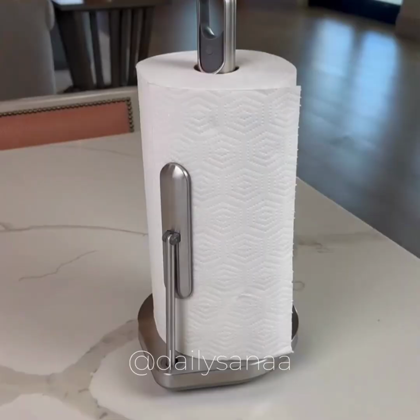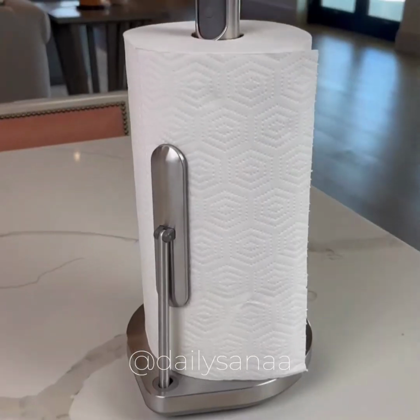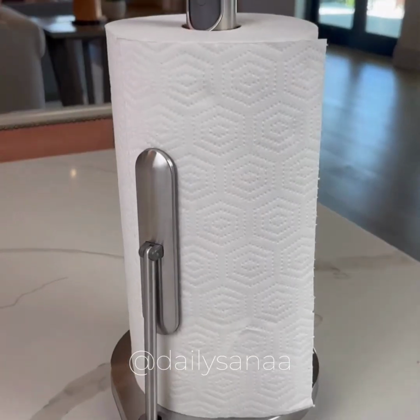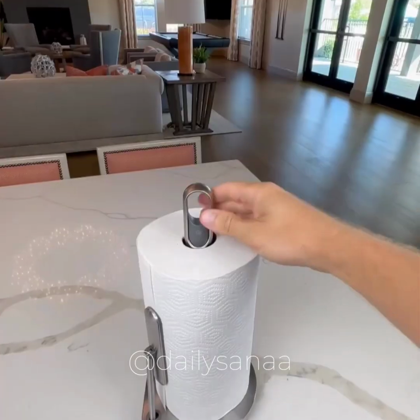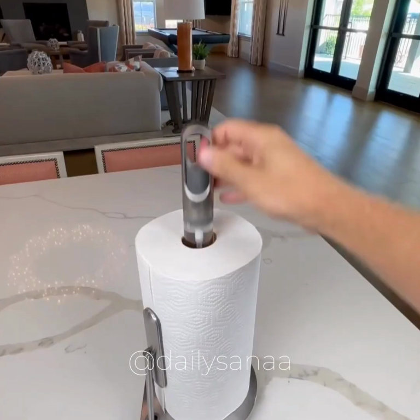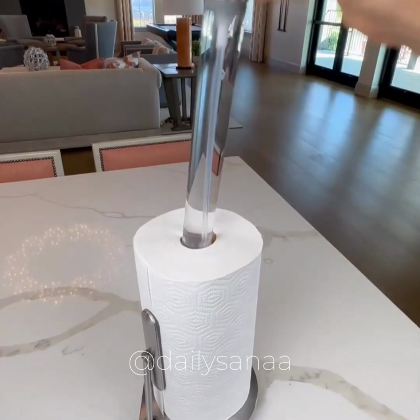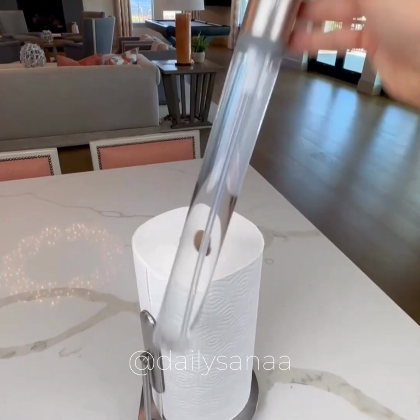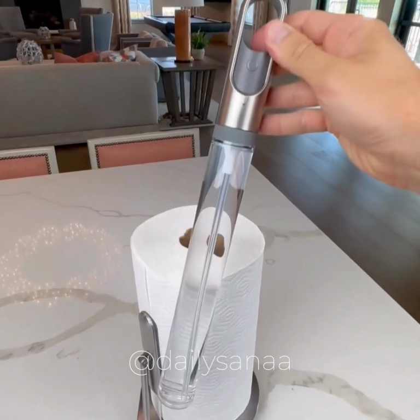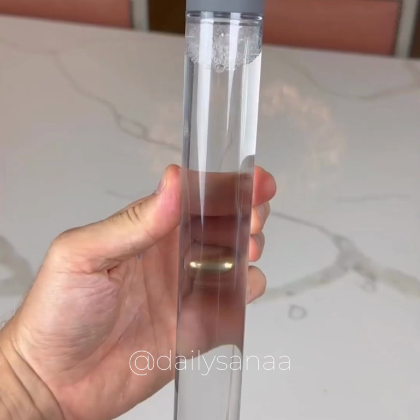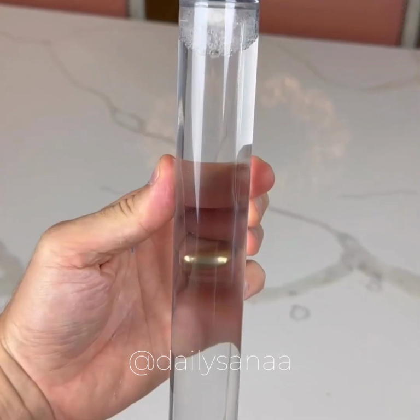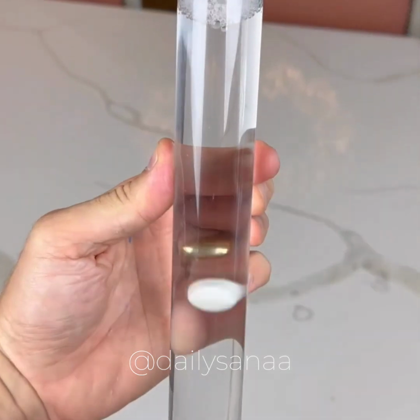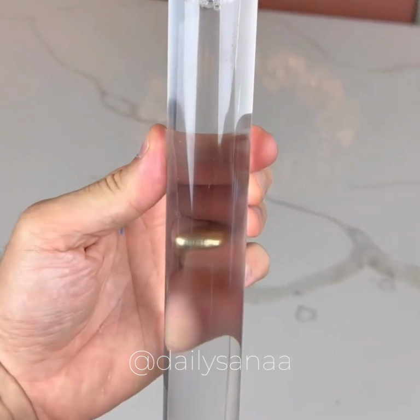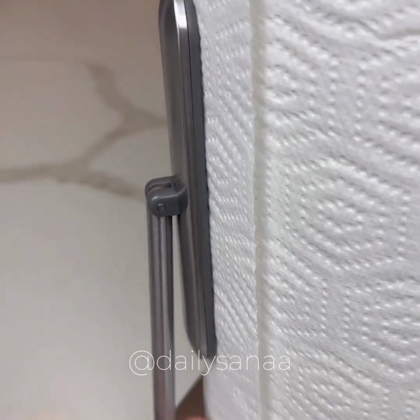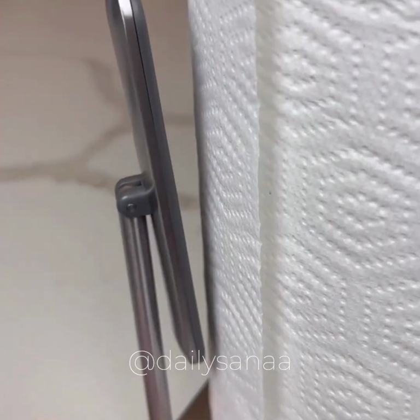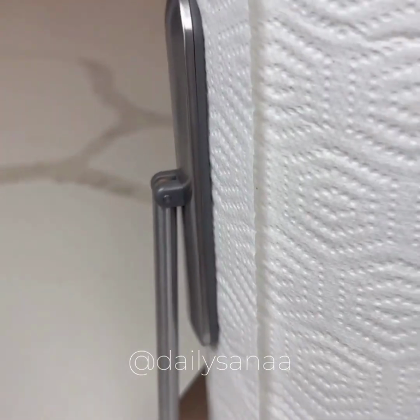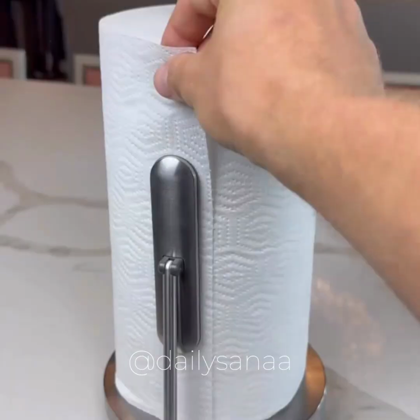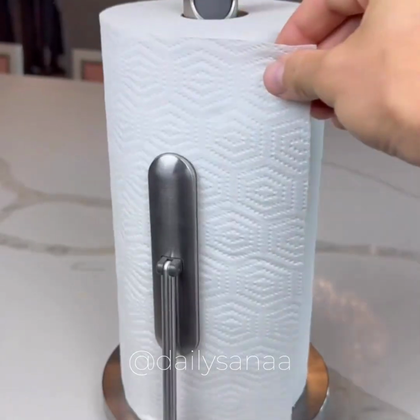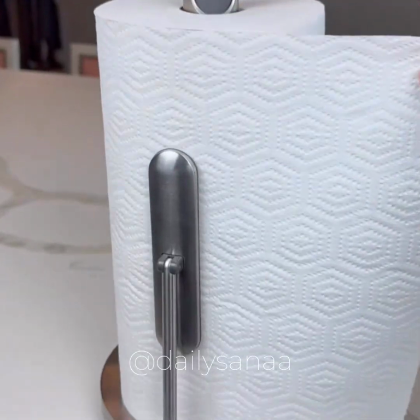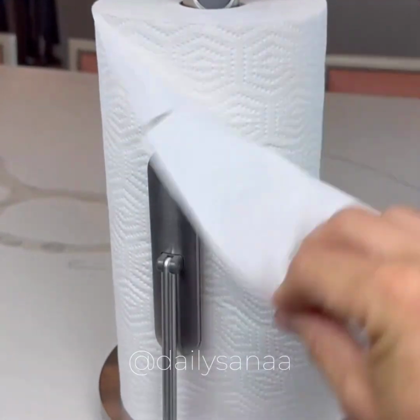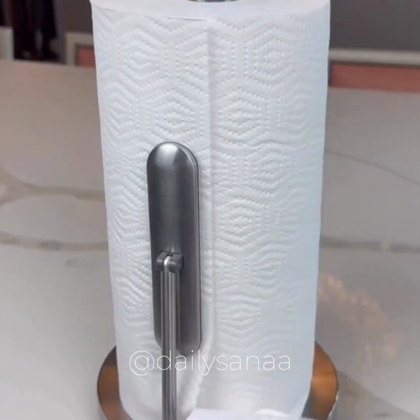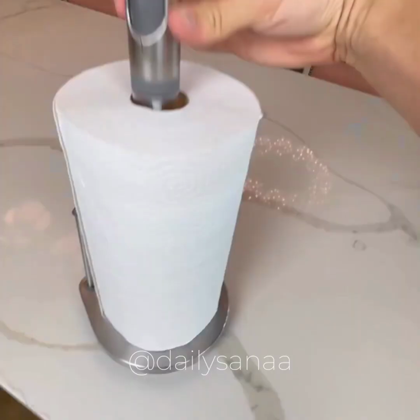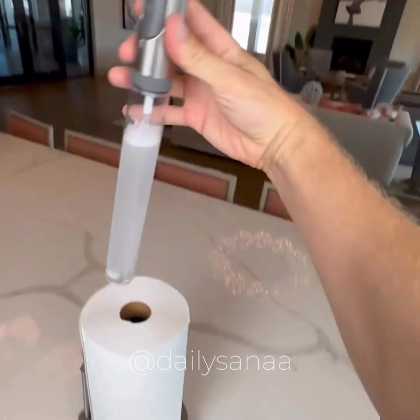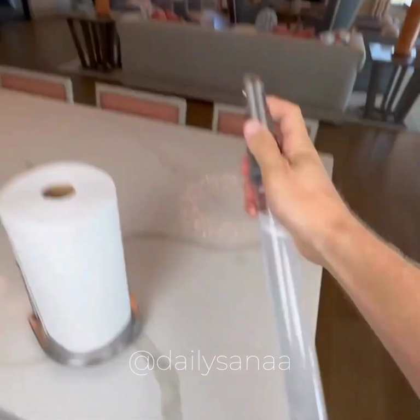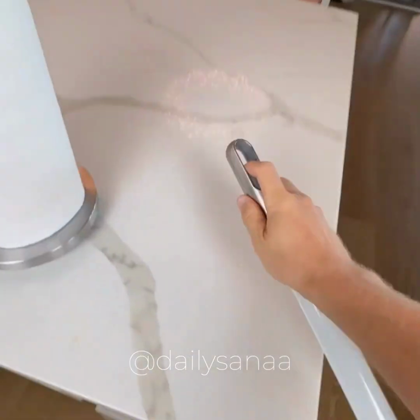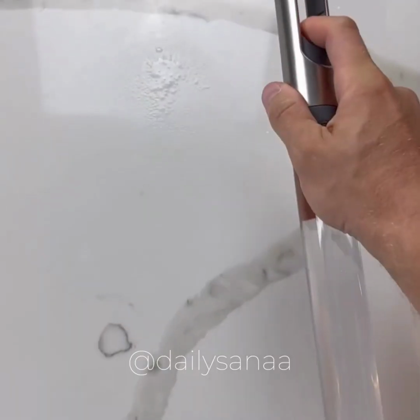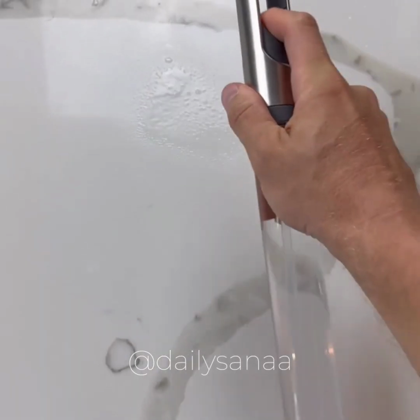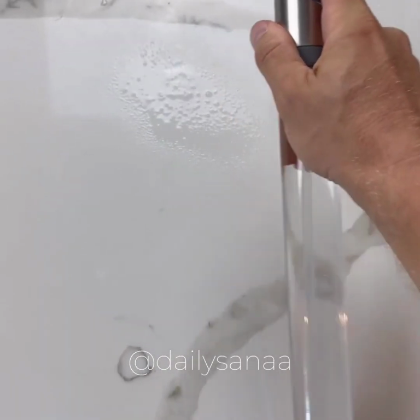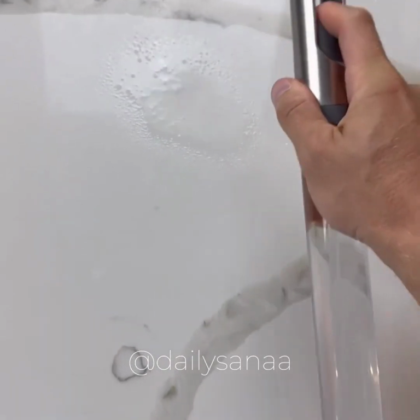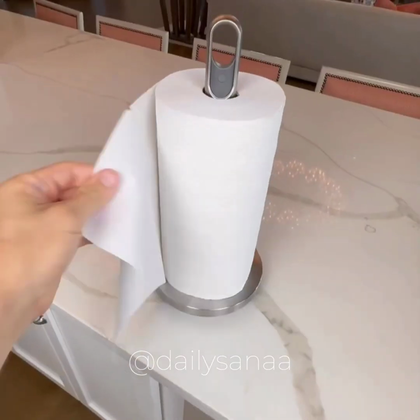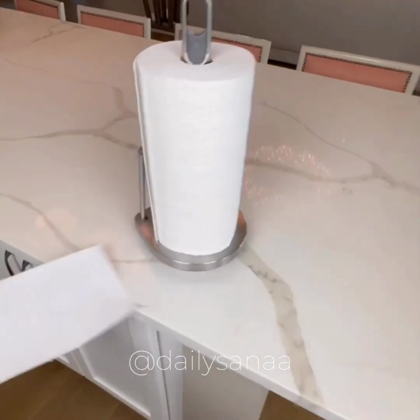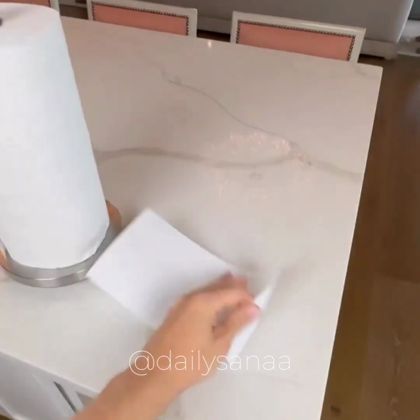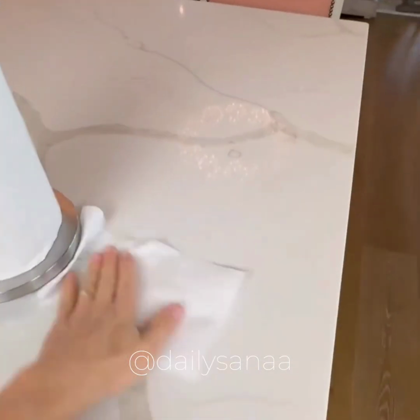This holder has a built-in cleaner, comes with pods, and with attention rods you can tear off sheets, spray, and clean all in one place.